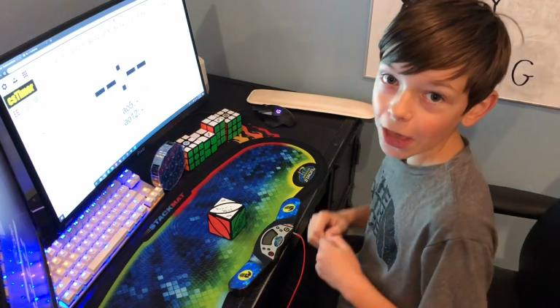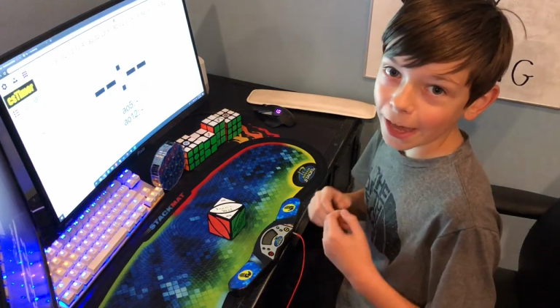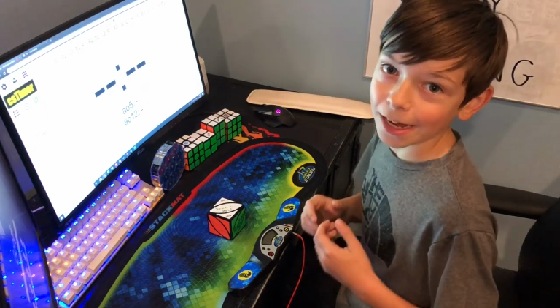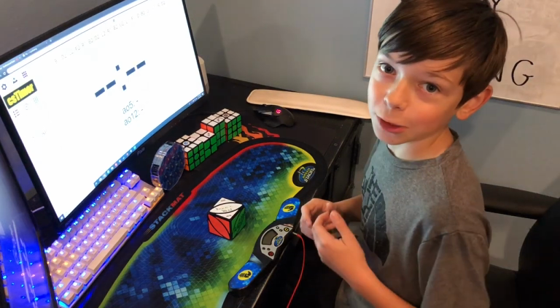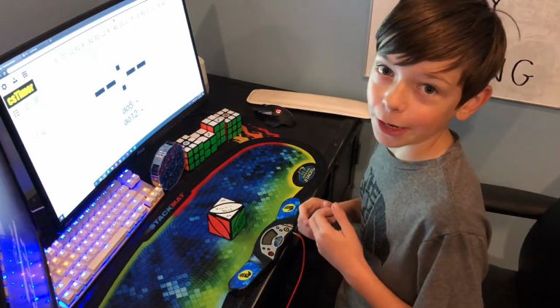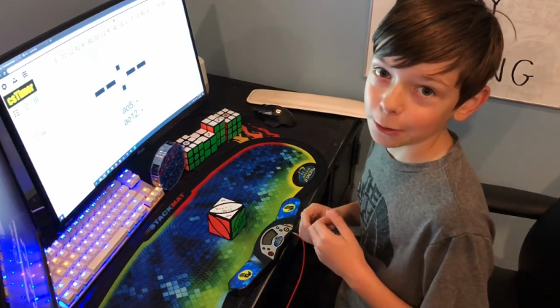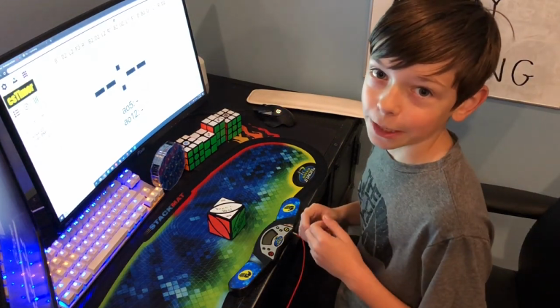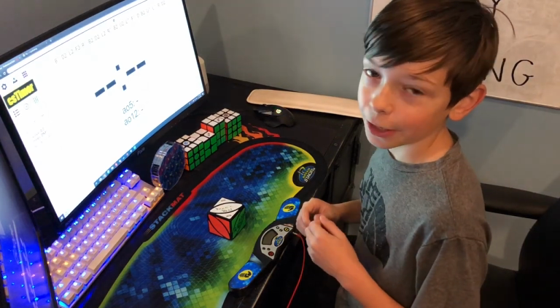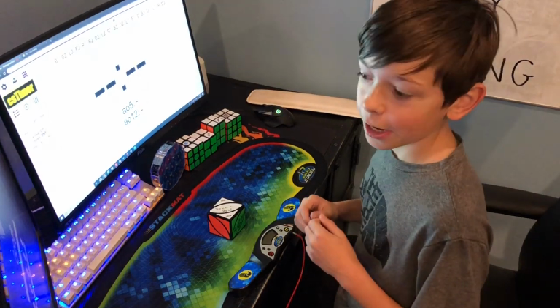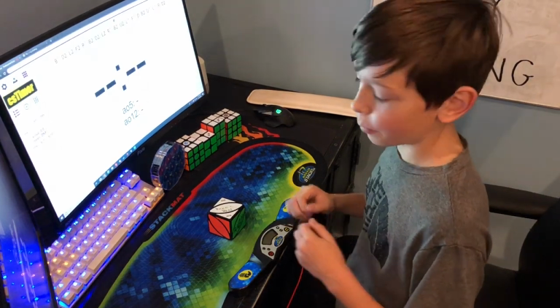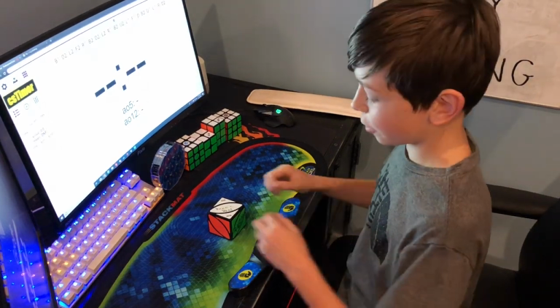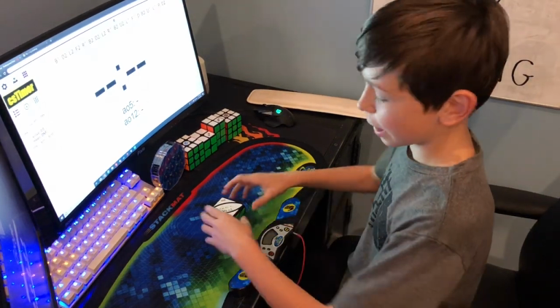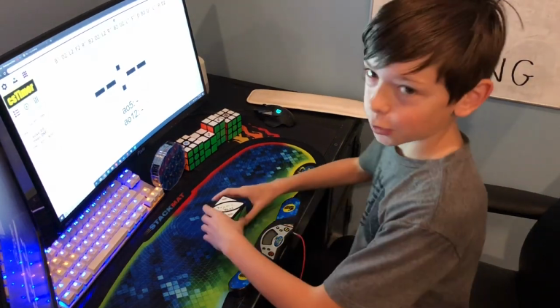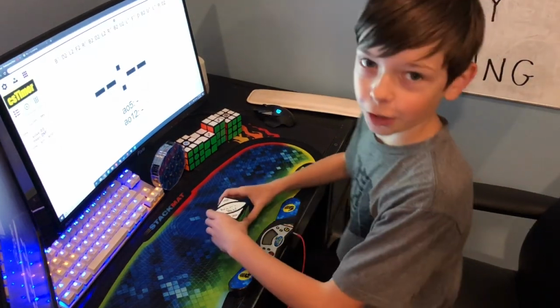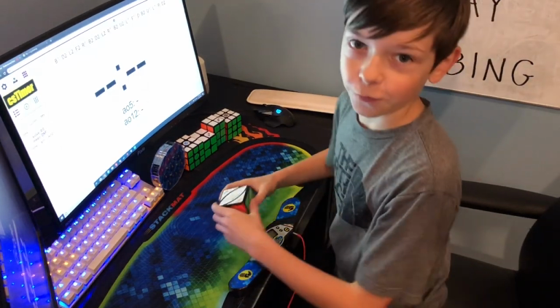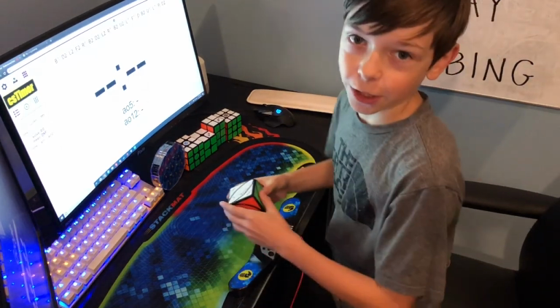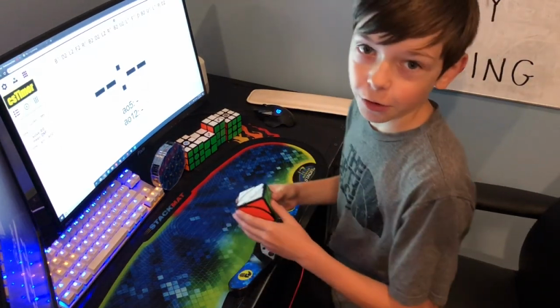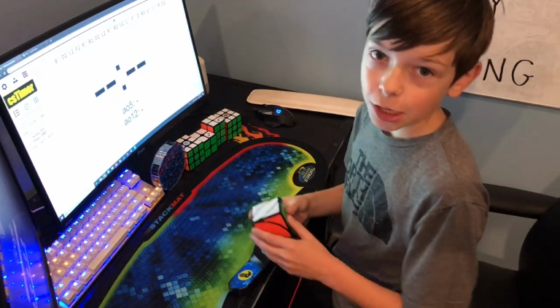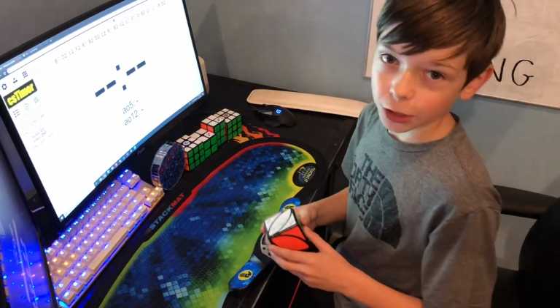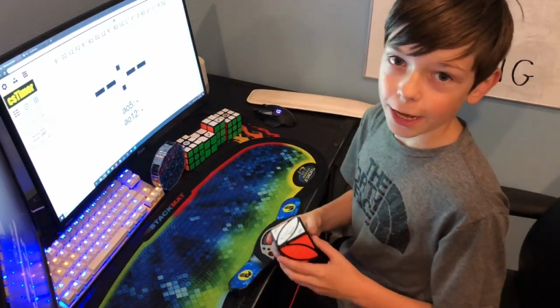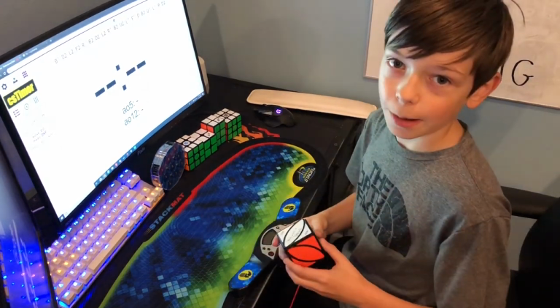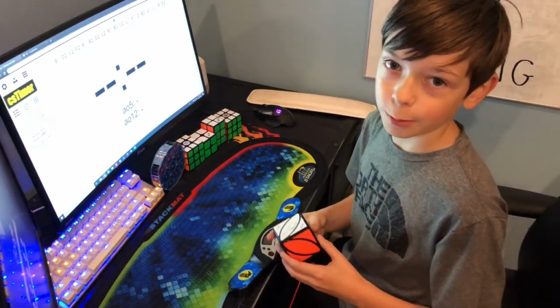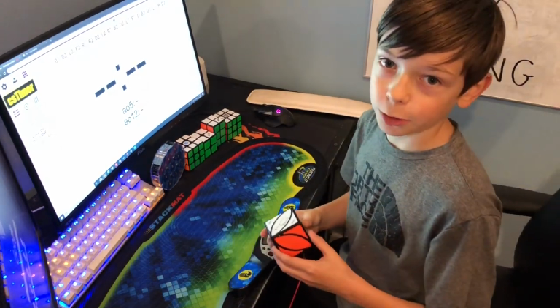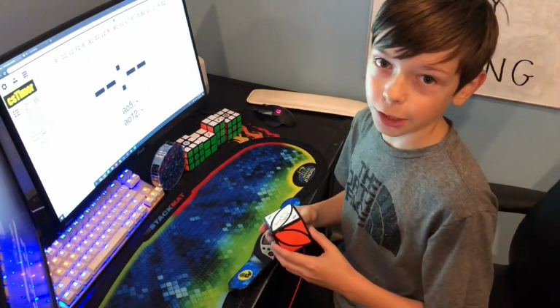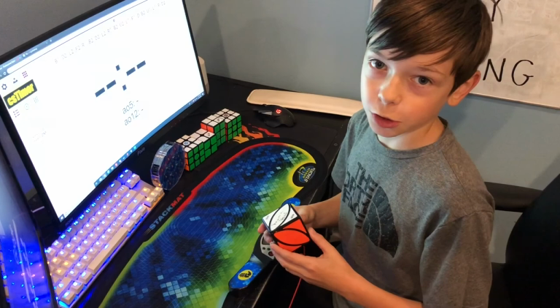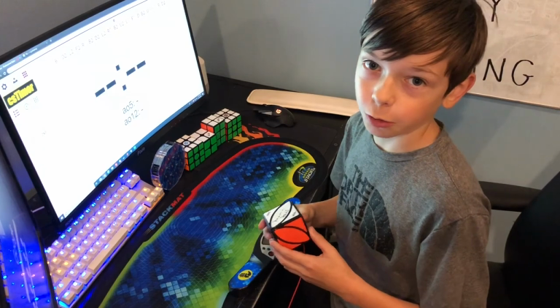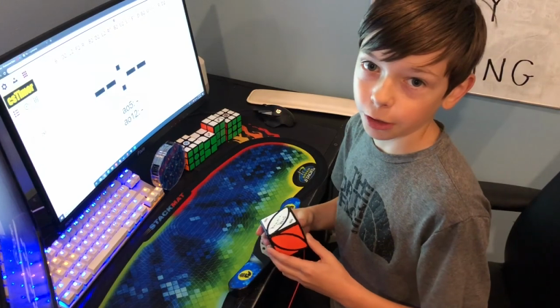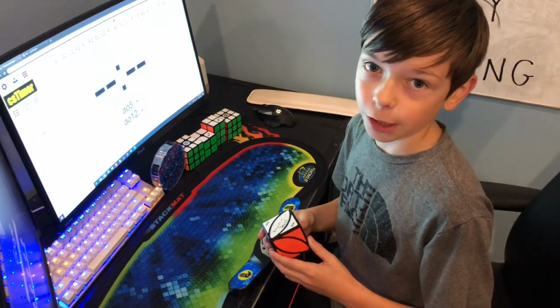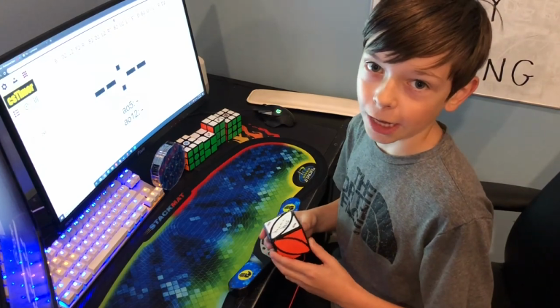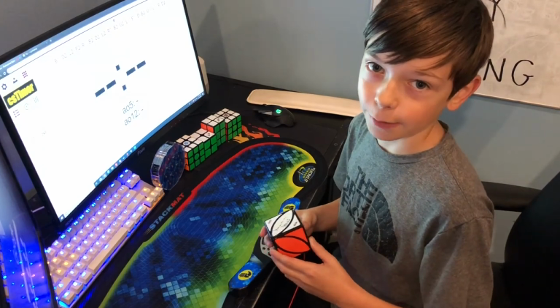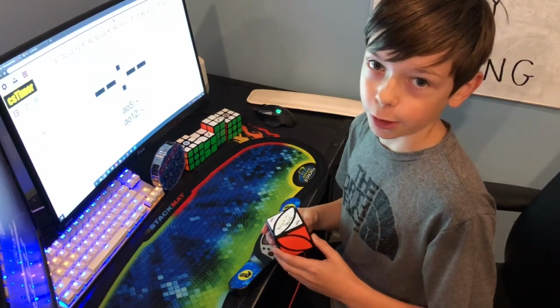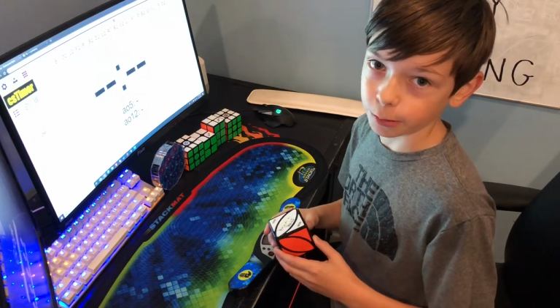Hey guys, greycubing here and welcome back to another video. Today I'm going to be doing a tutorial on the ivy cube.